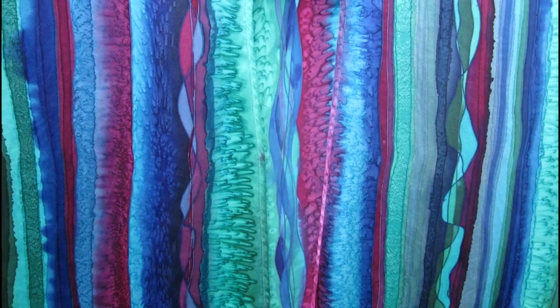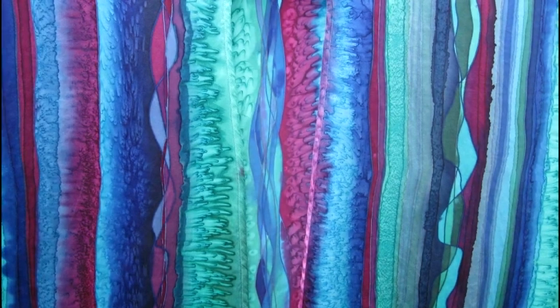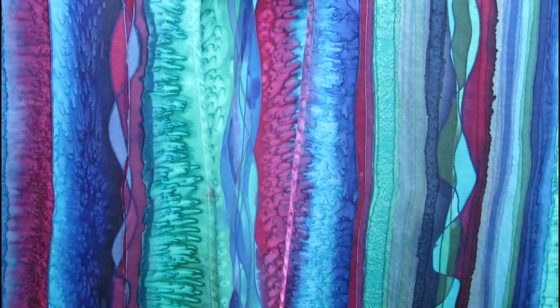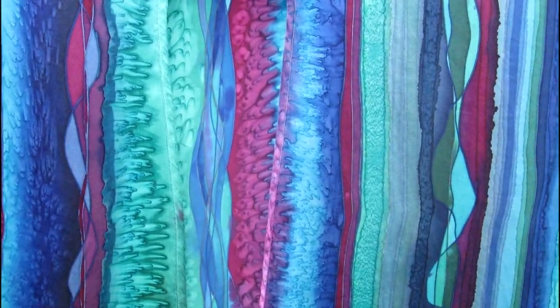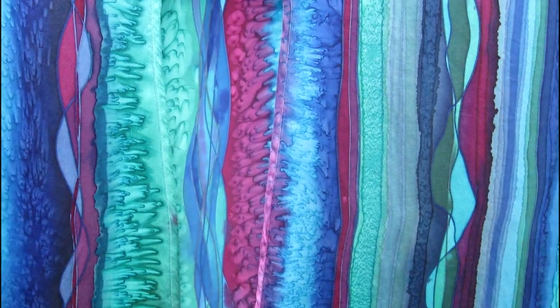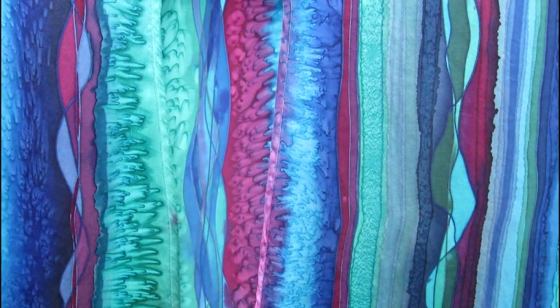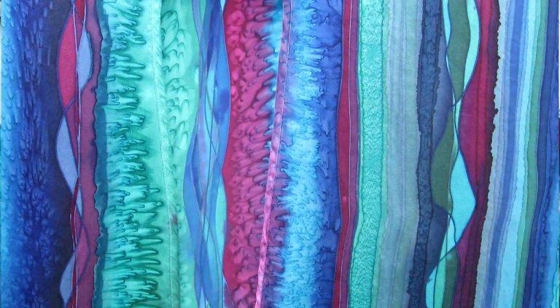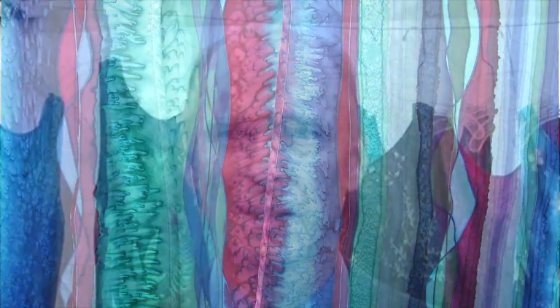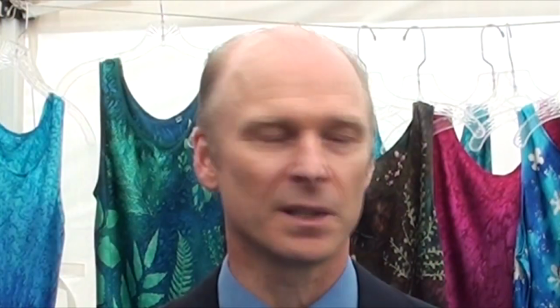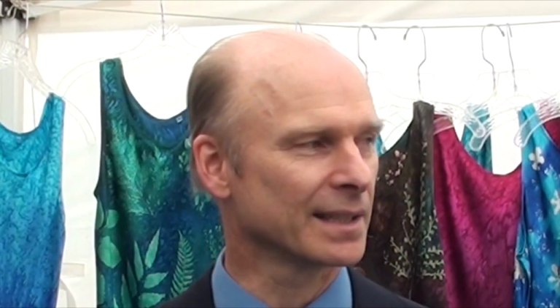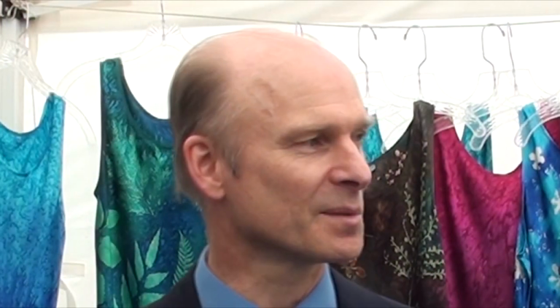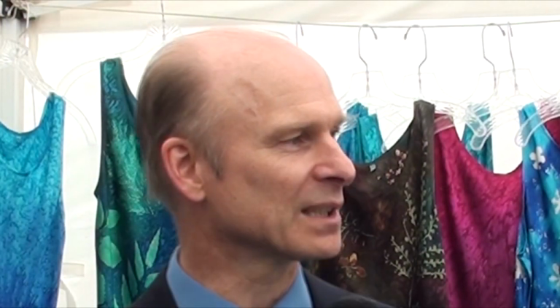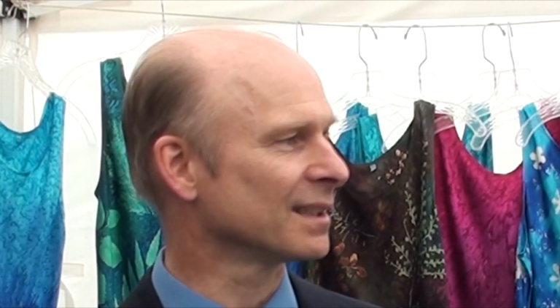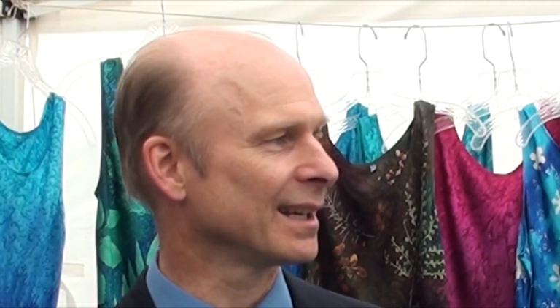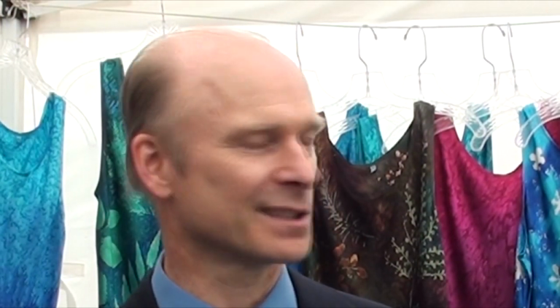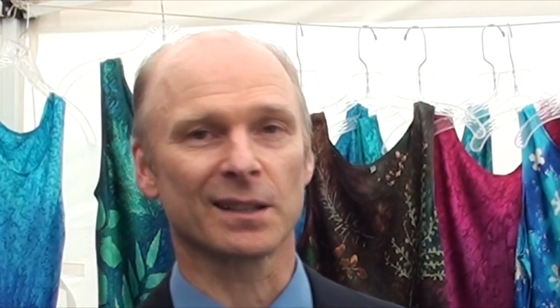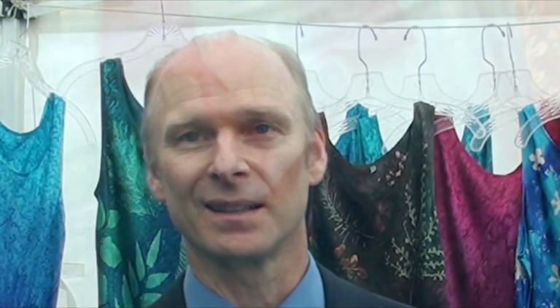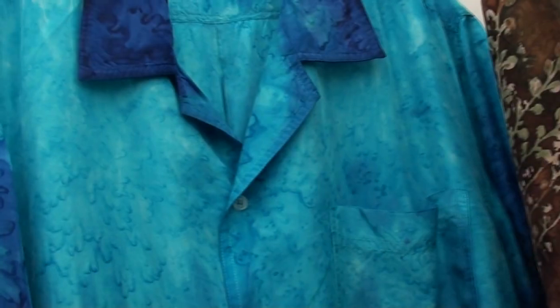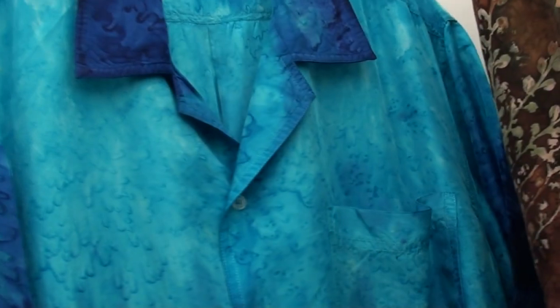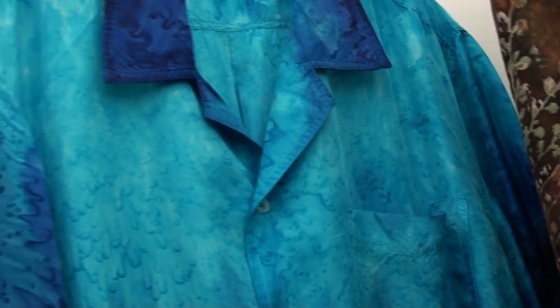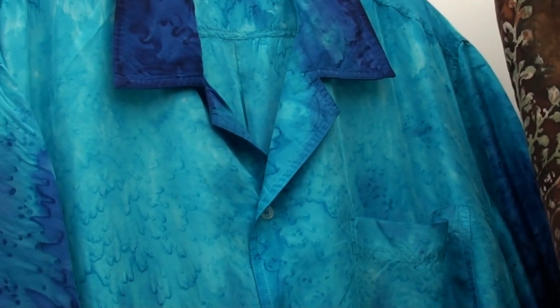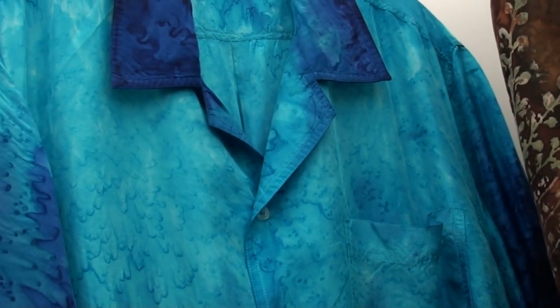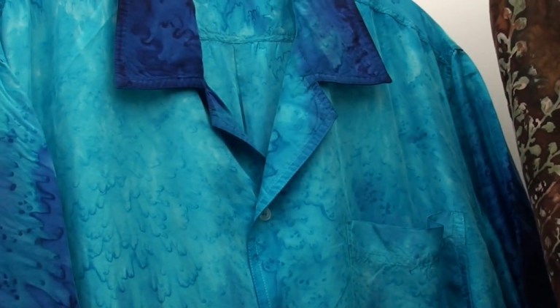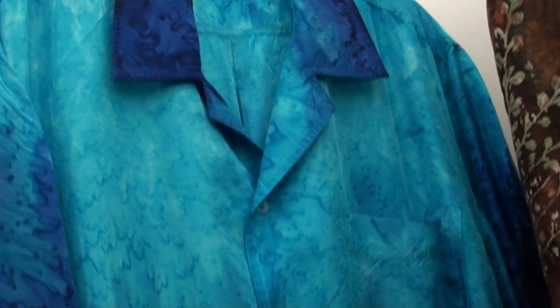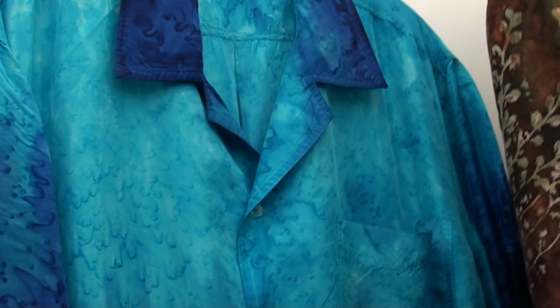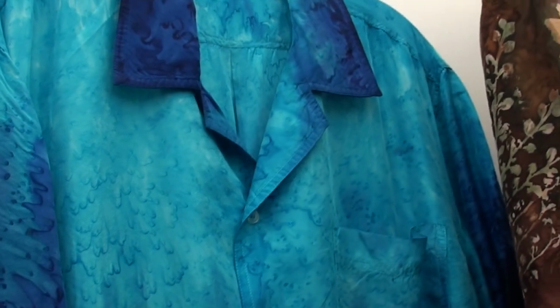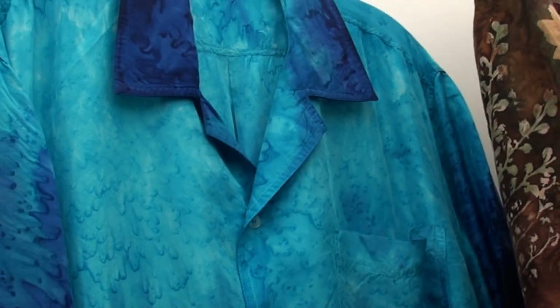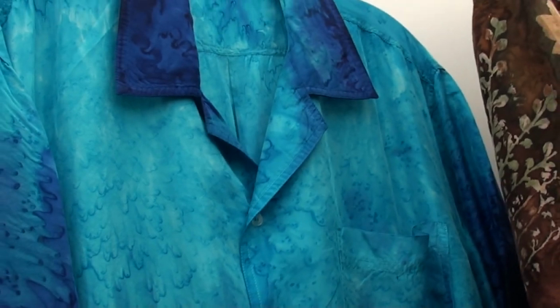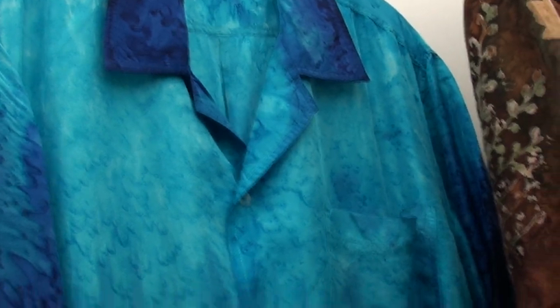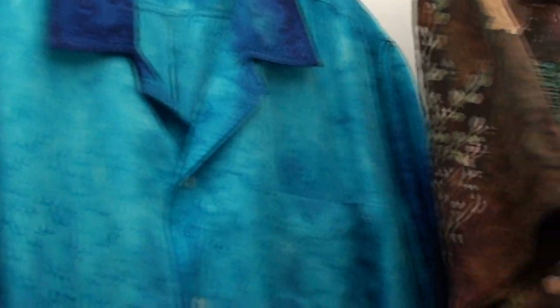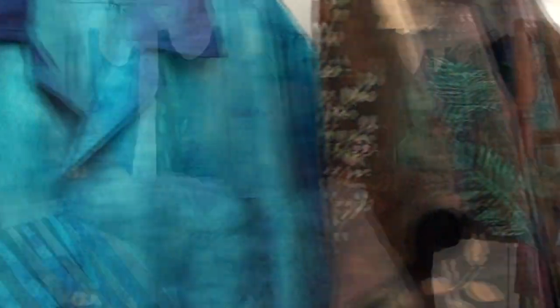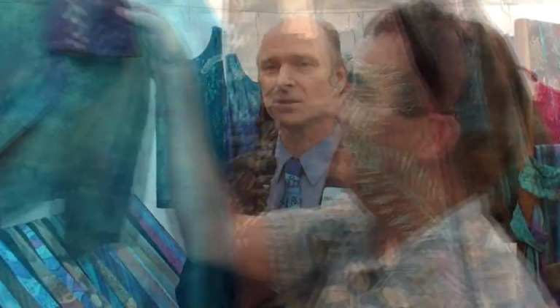I'm self-learned. I went to the library, got some books on dyeing silk, and started experimenting, which I love to do.